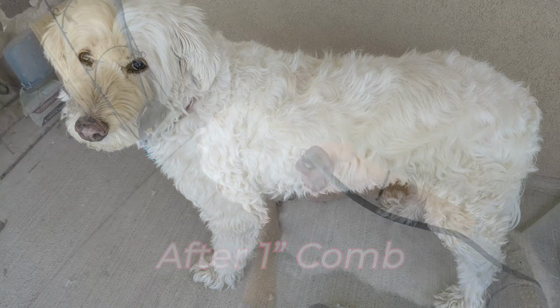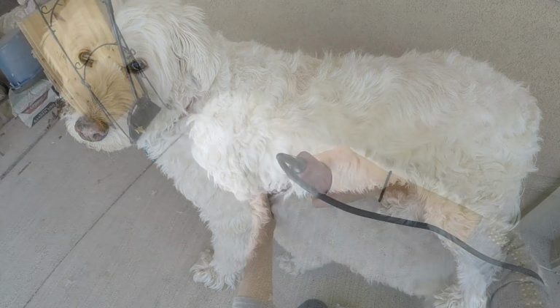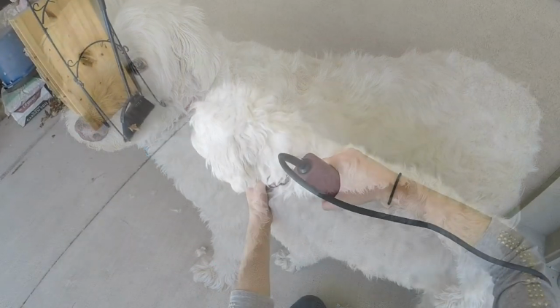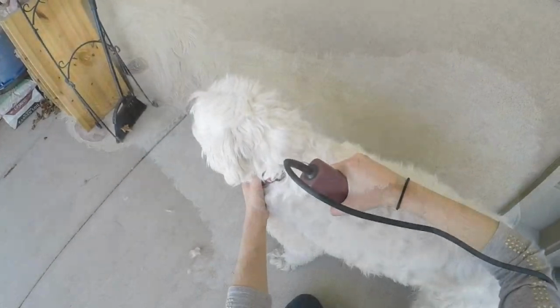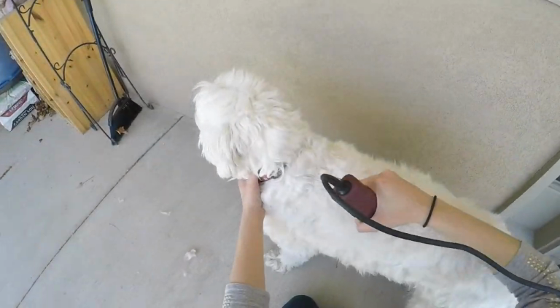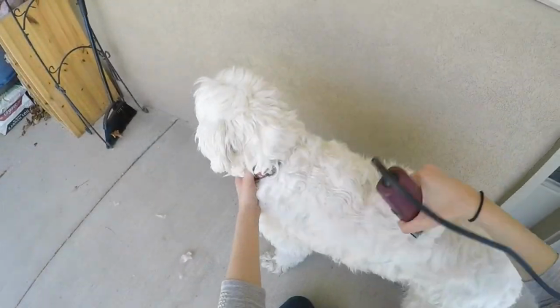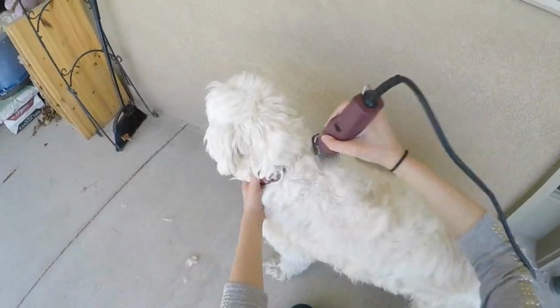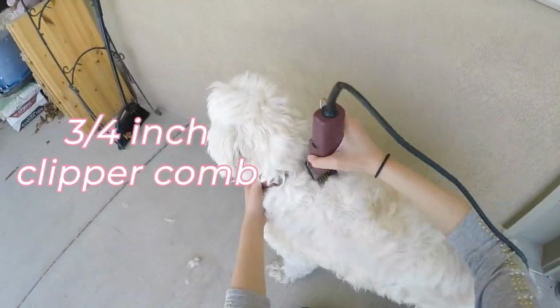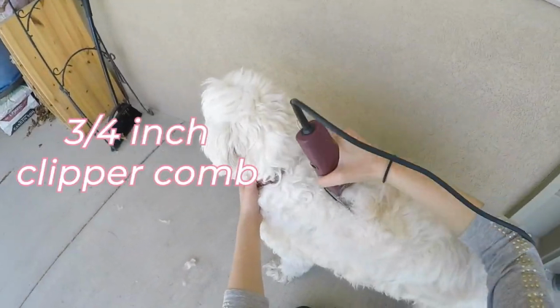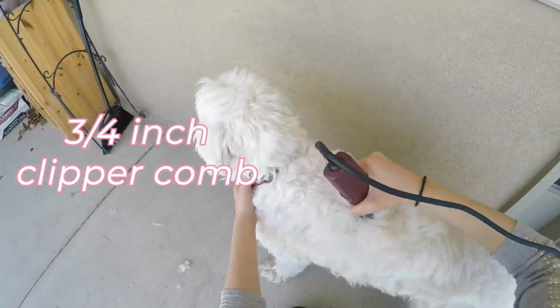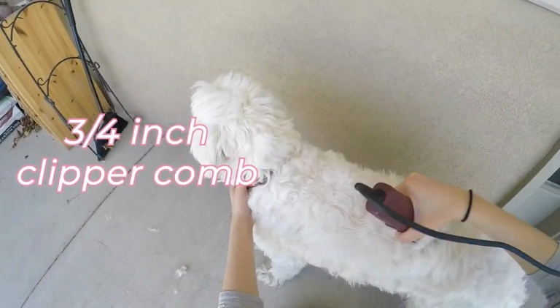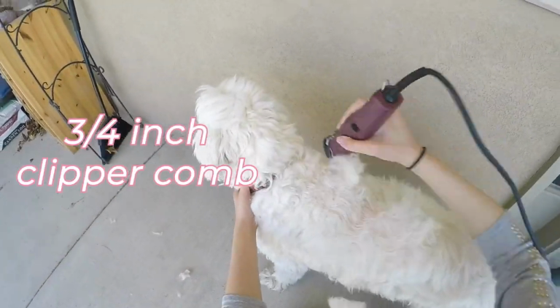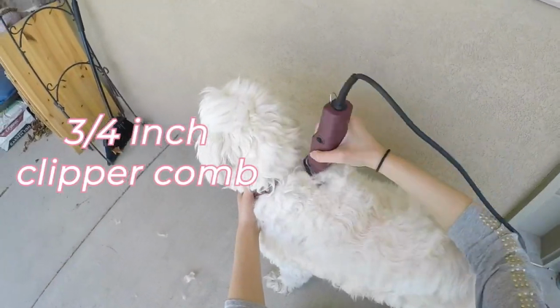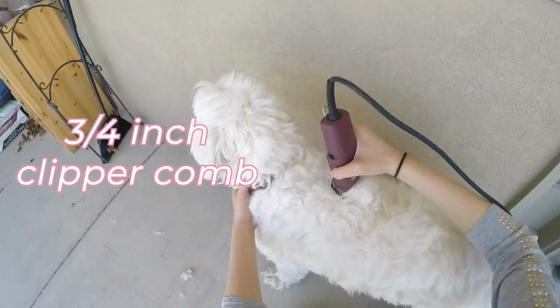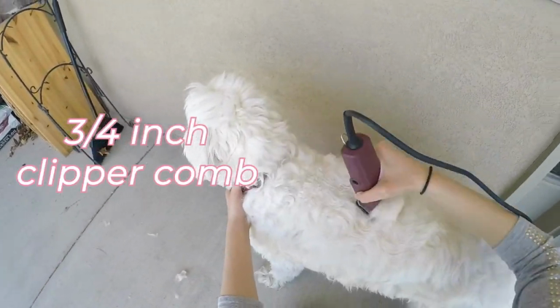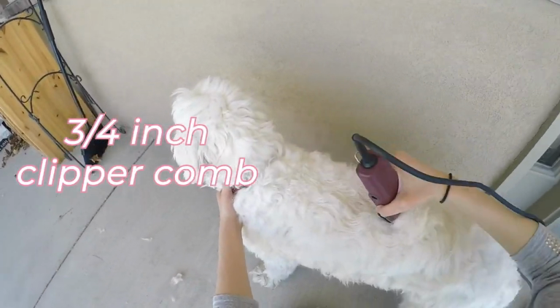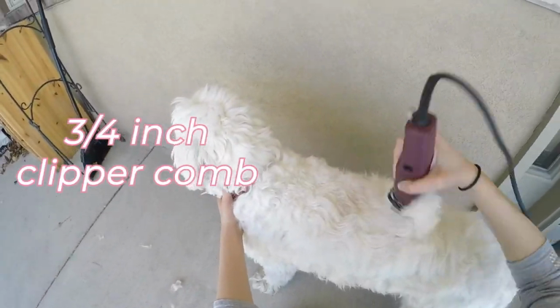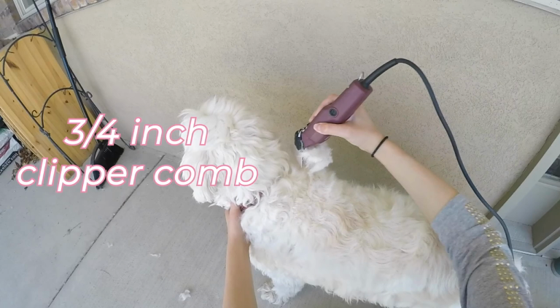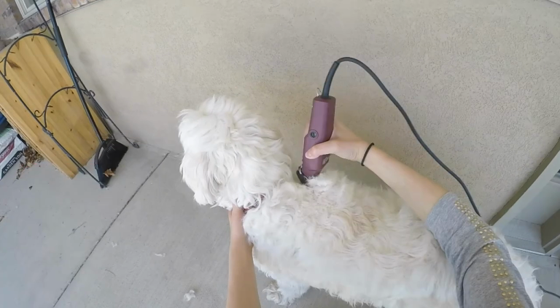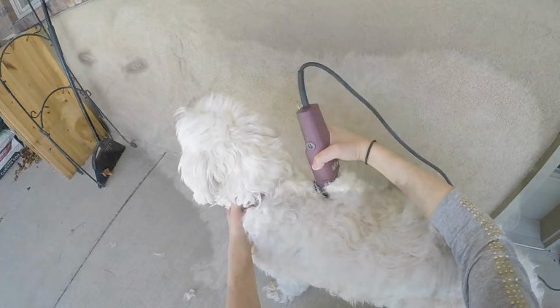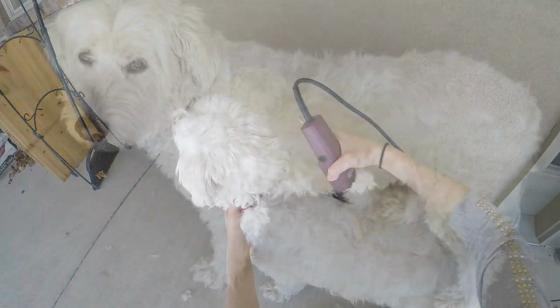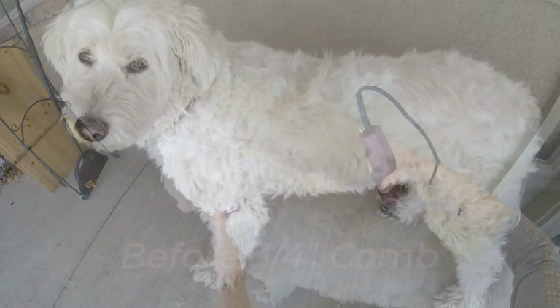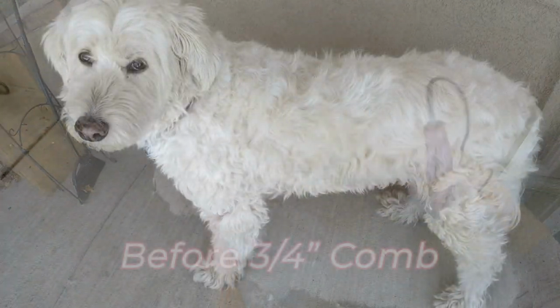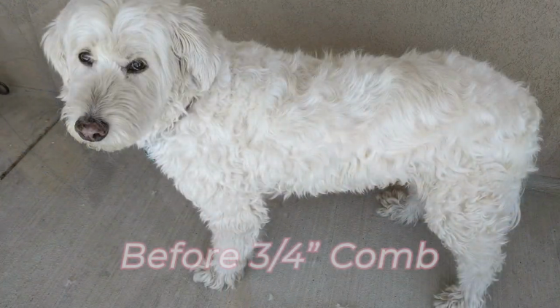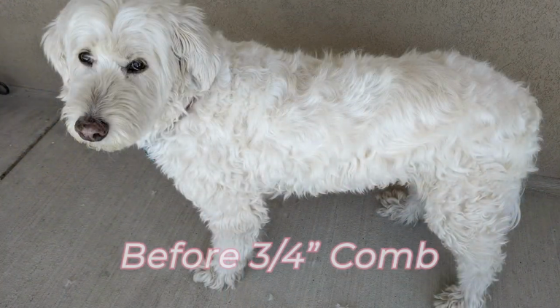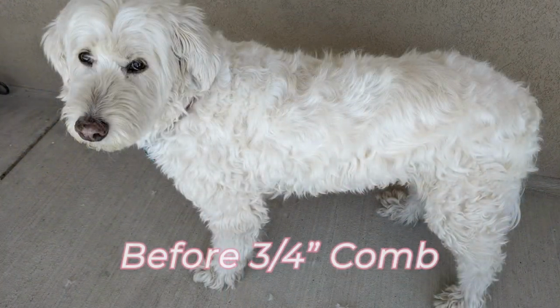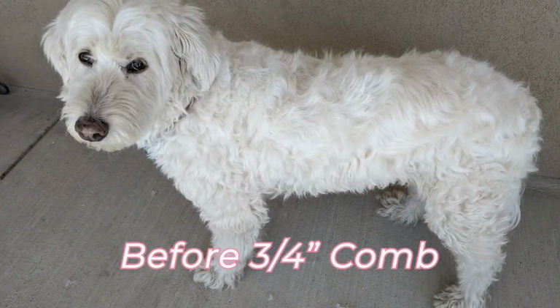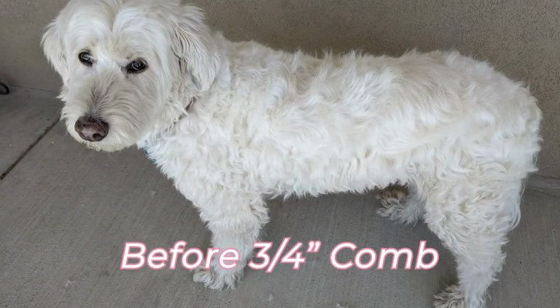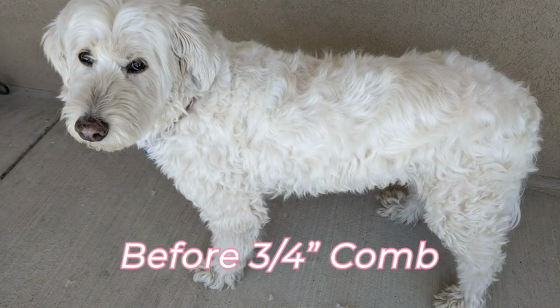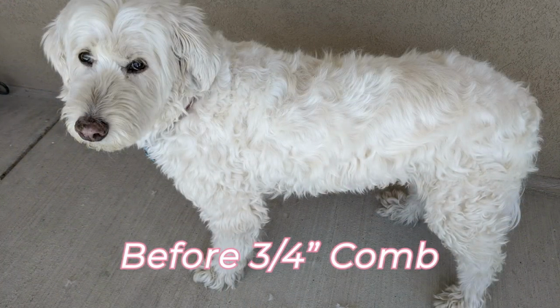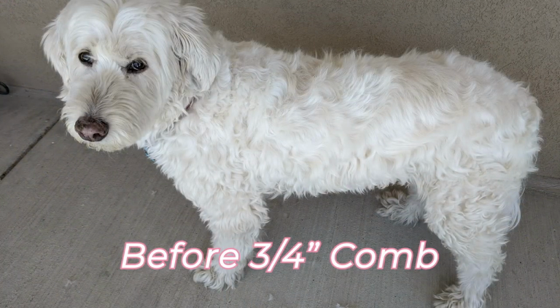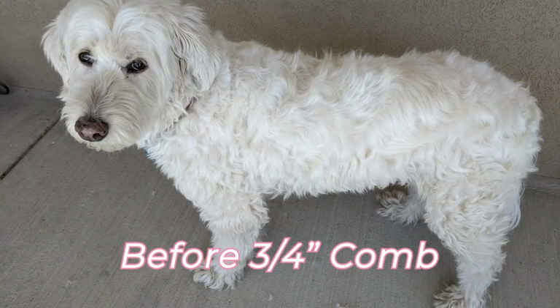Next we tried the three quarters inch clipper comb. Here's the before and after picture.